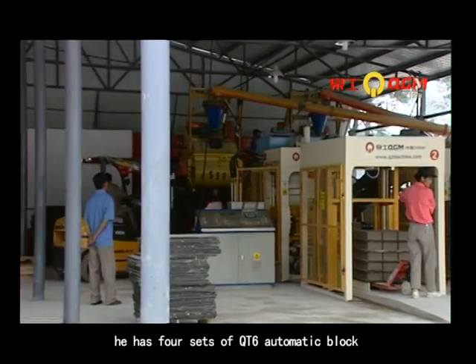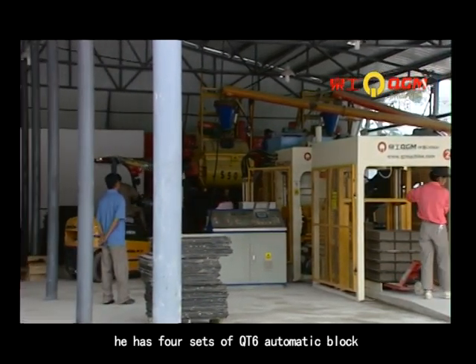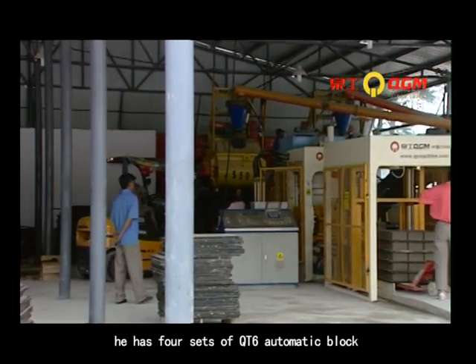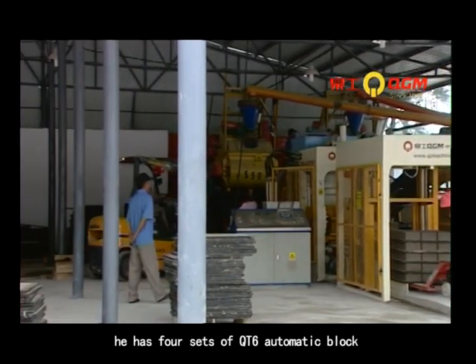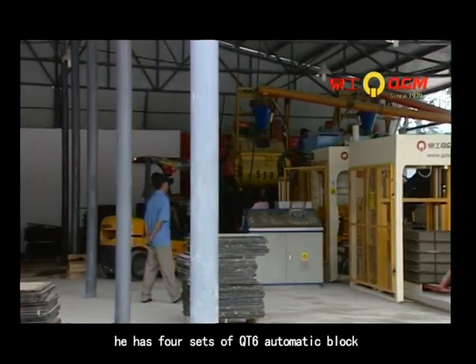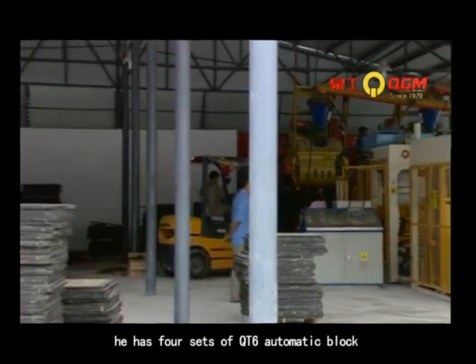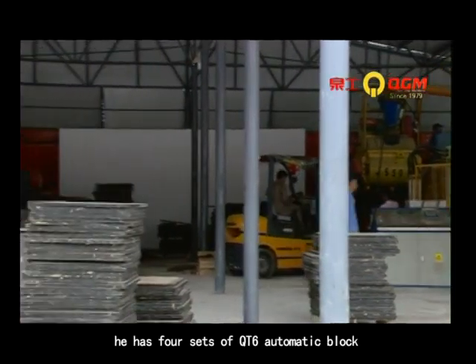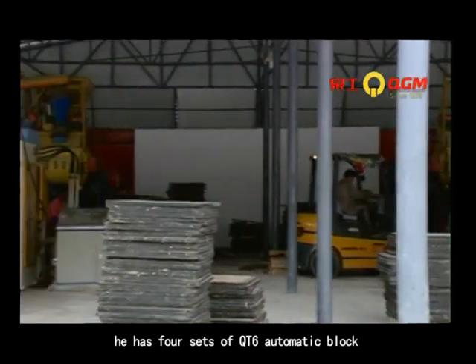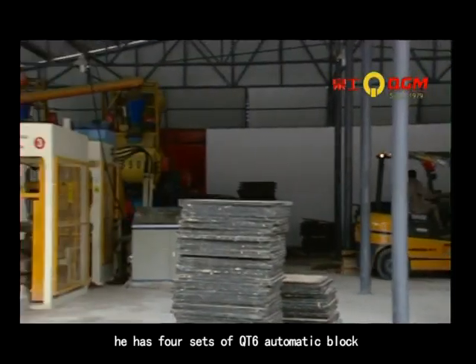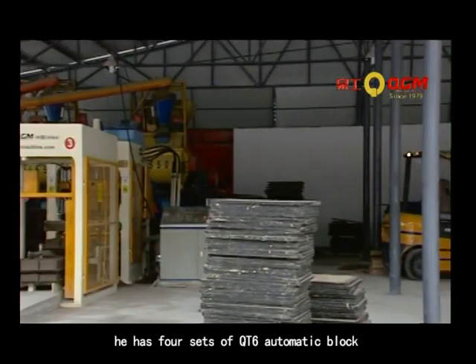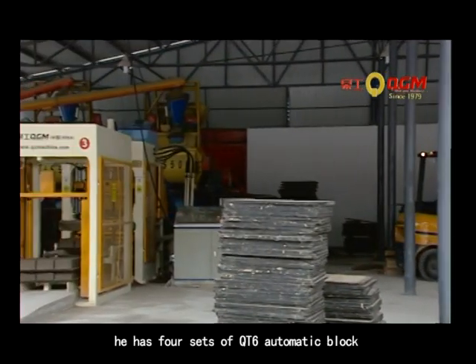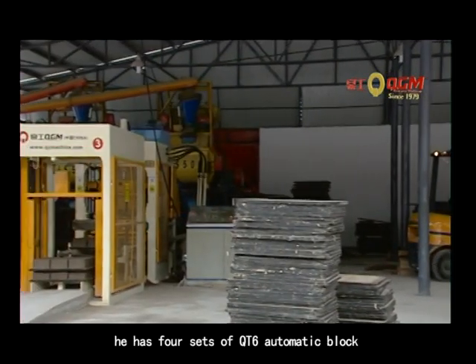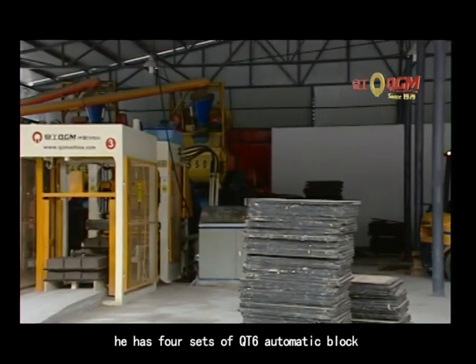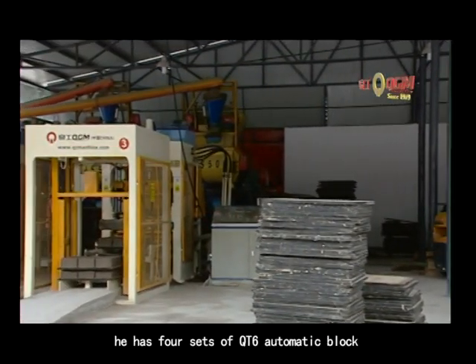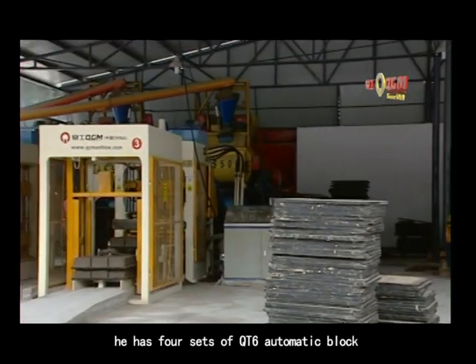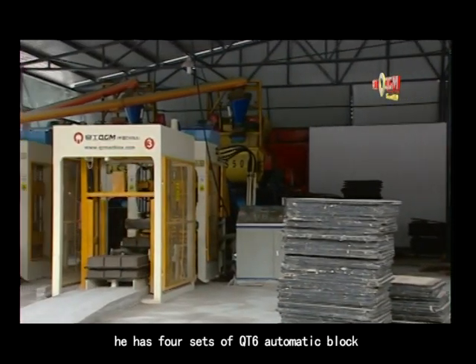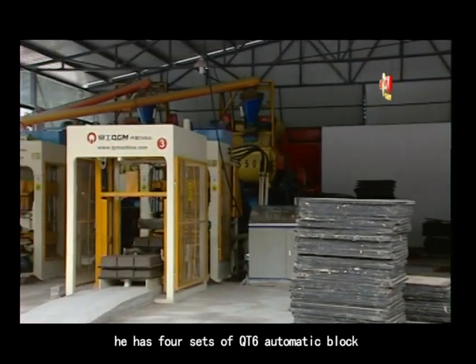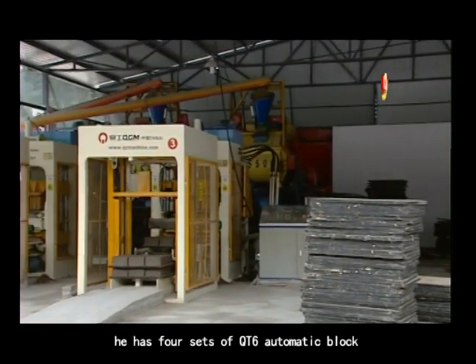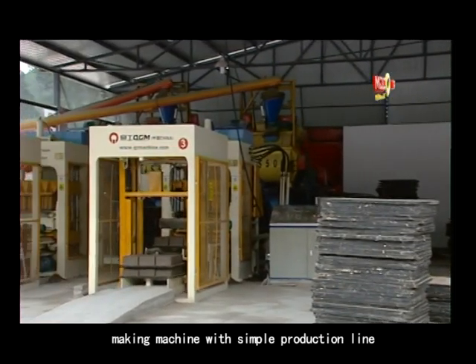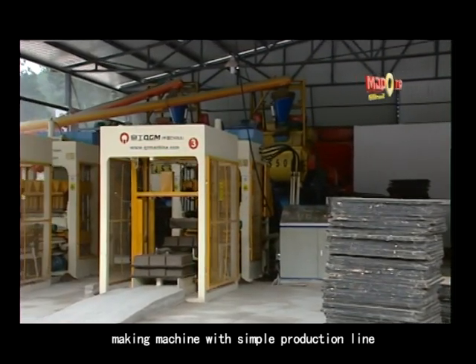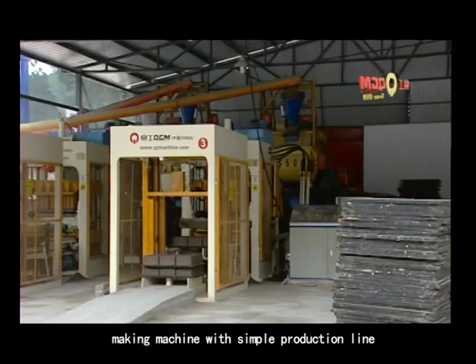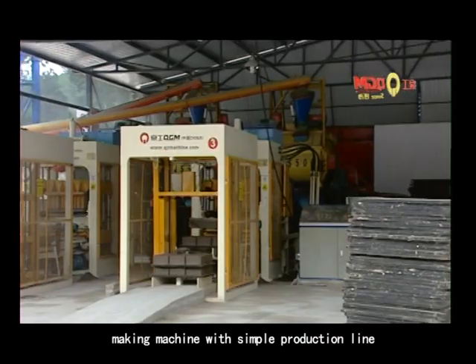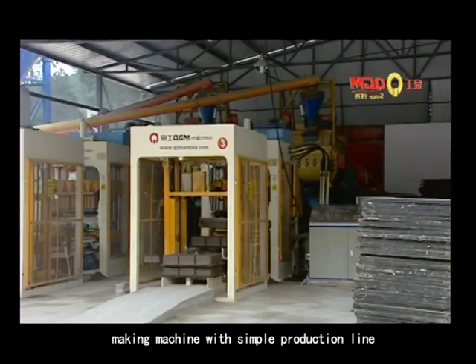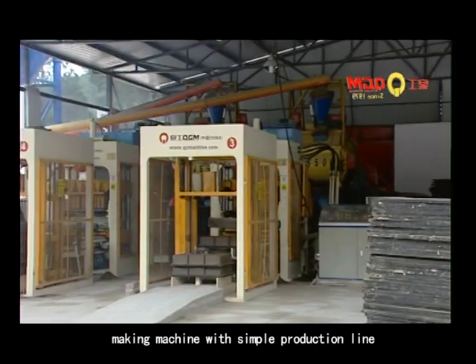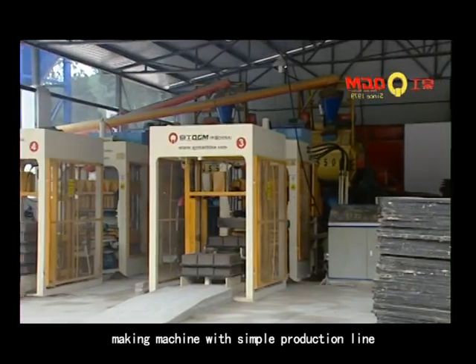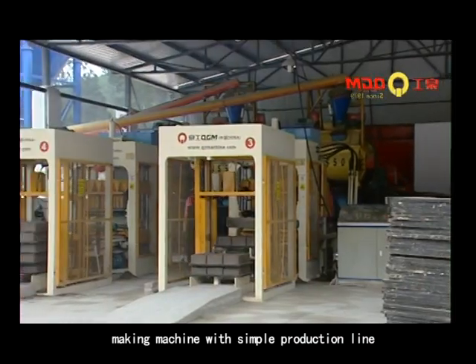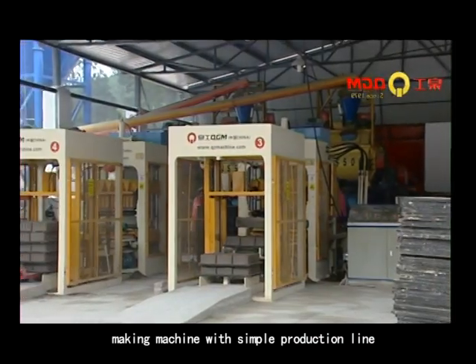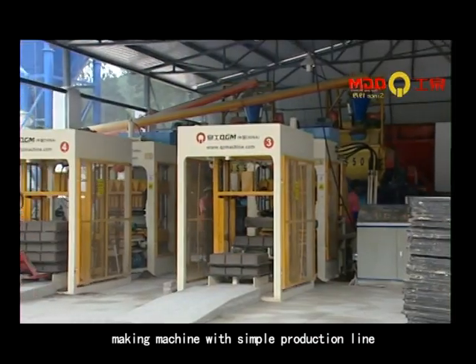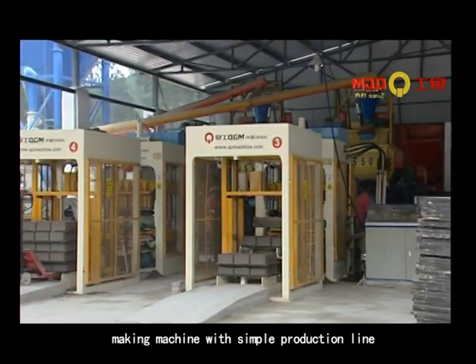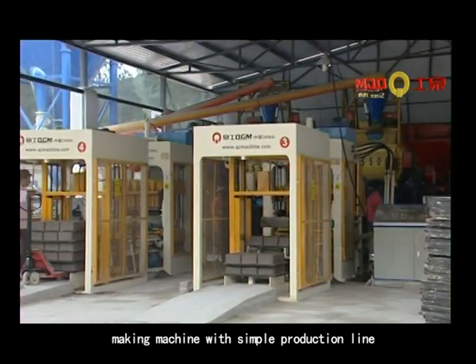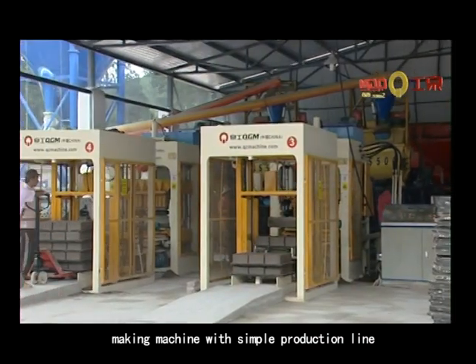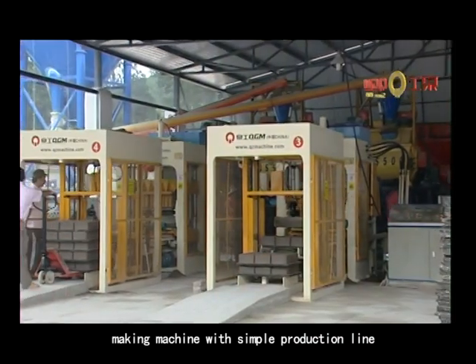This is our customized factory. It has four sets of QT6 Automatic Block Making Machine with a simple production line.